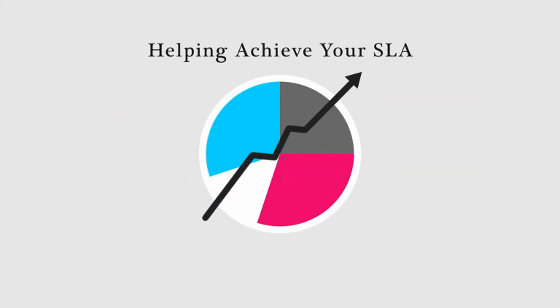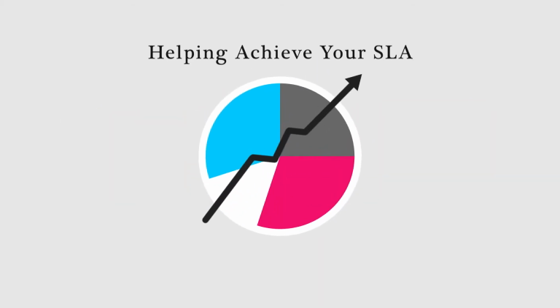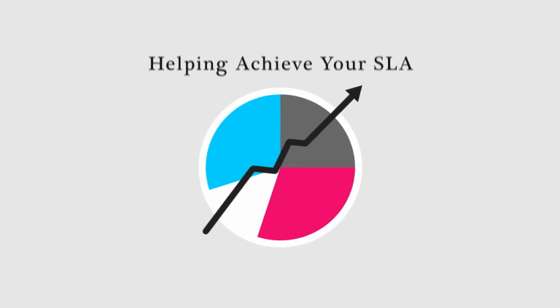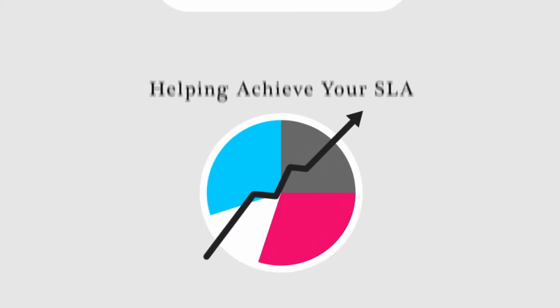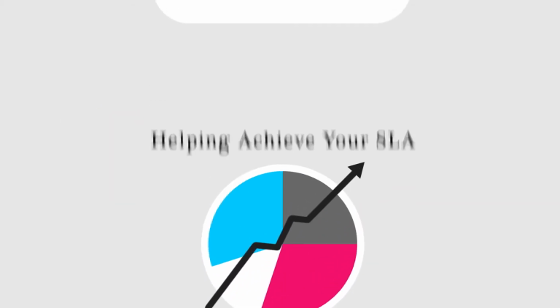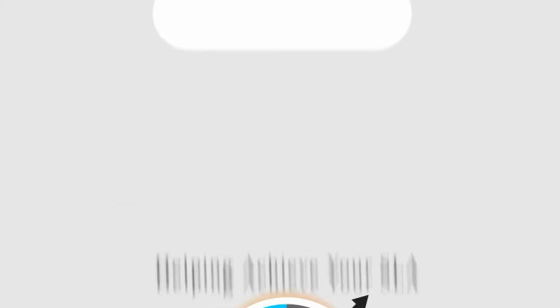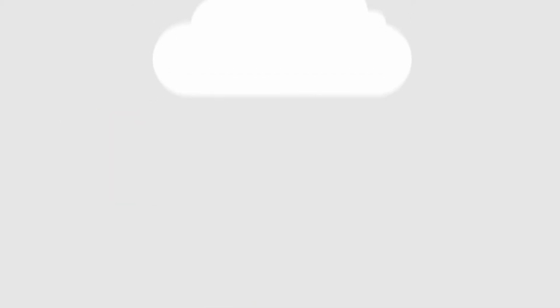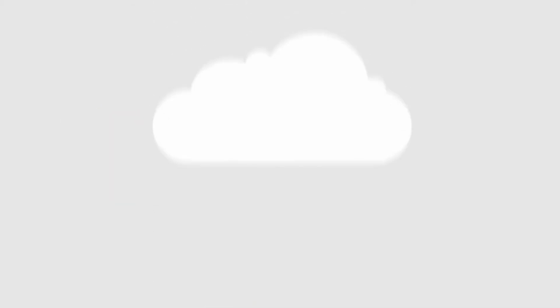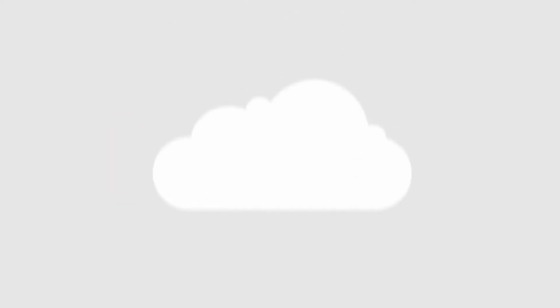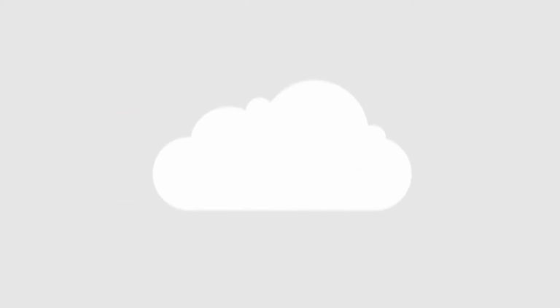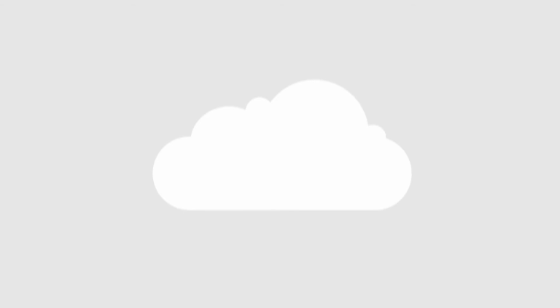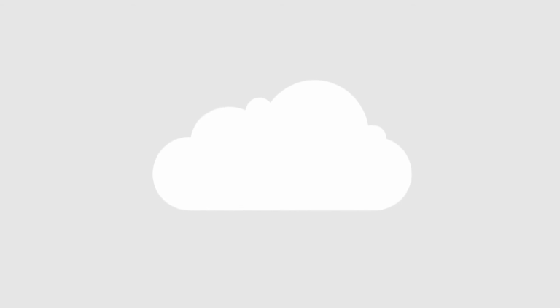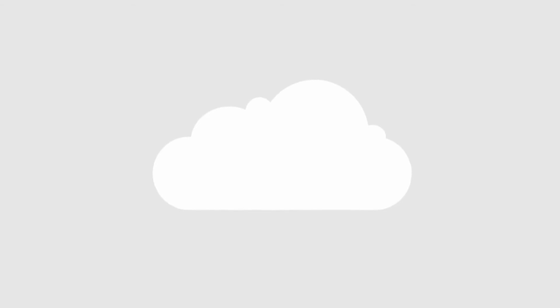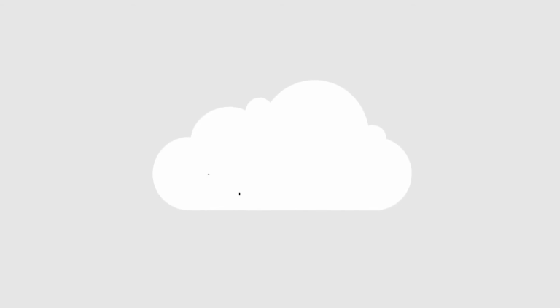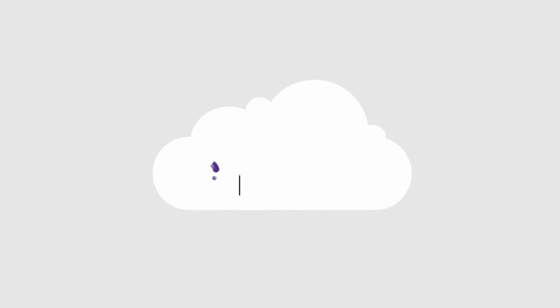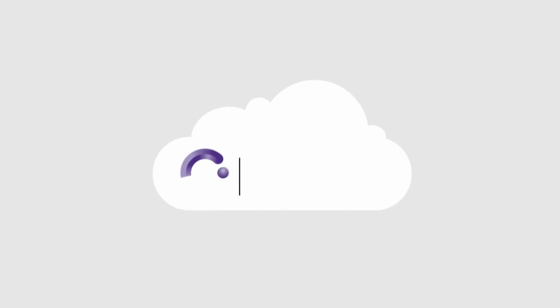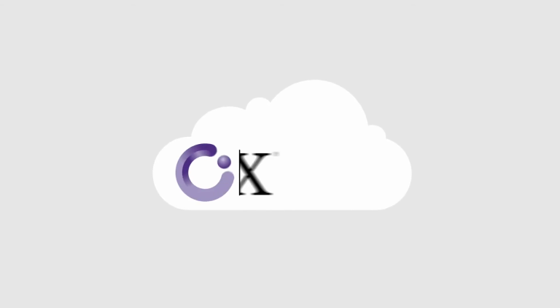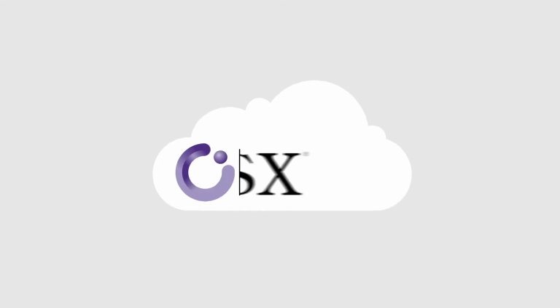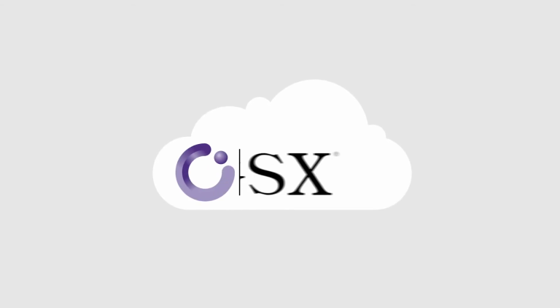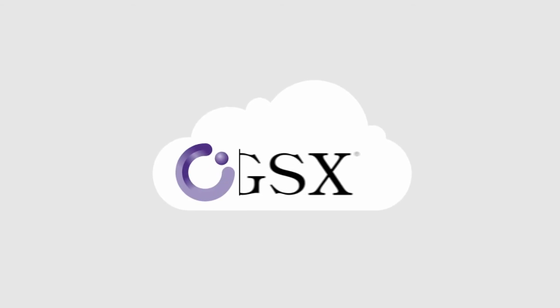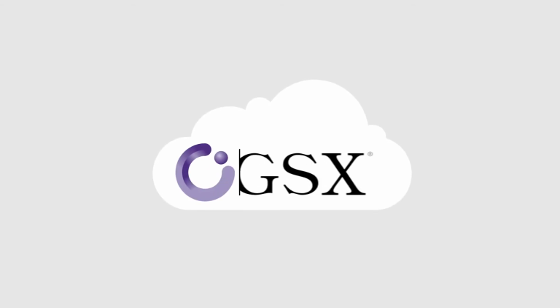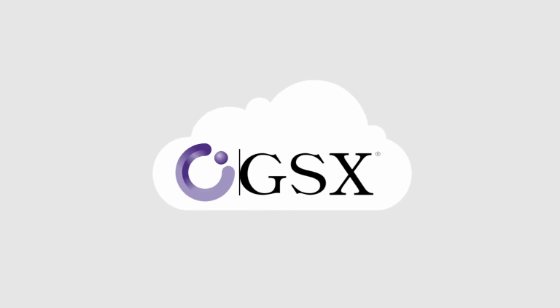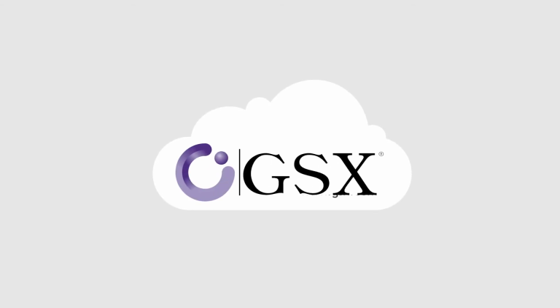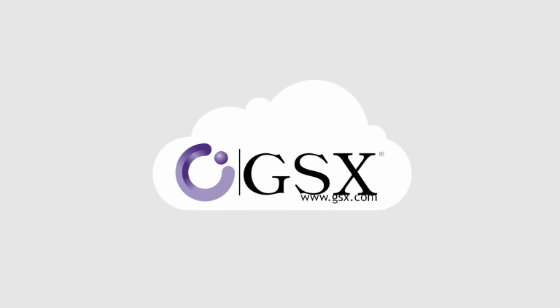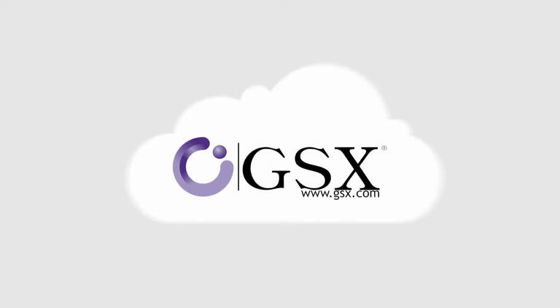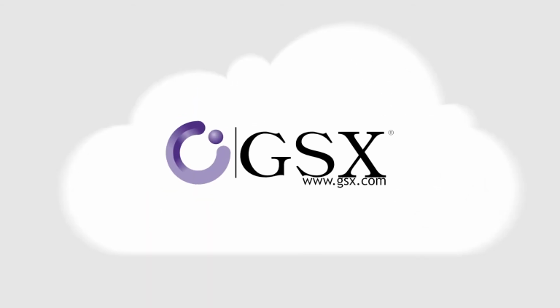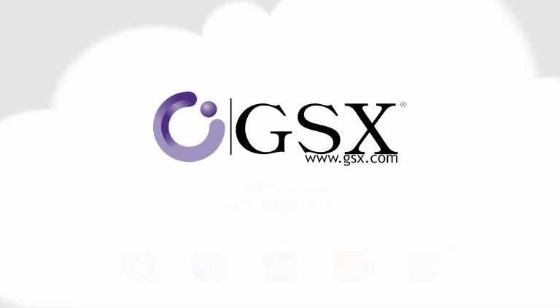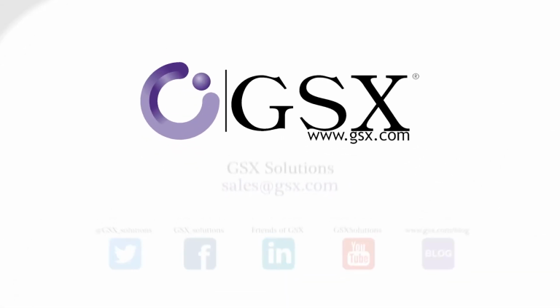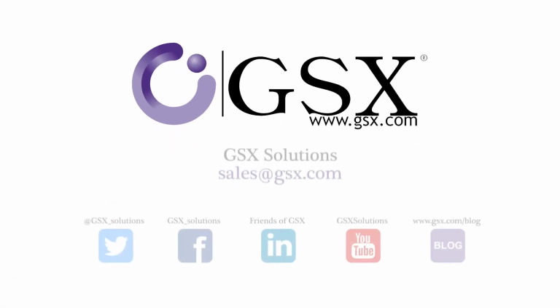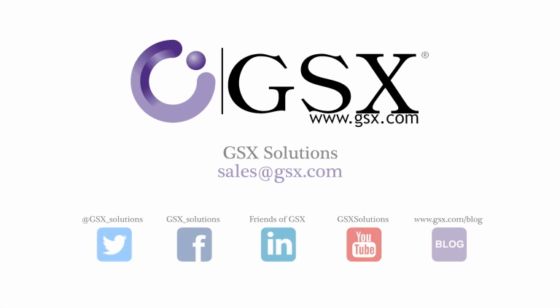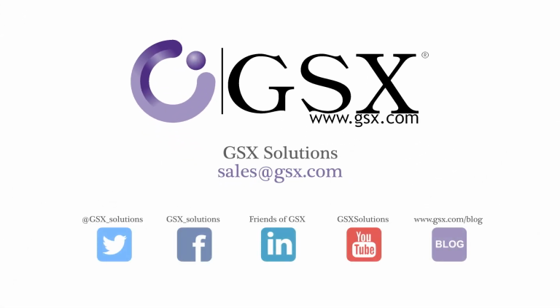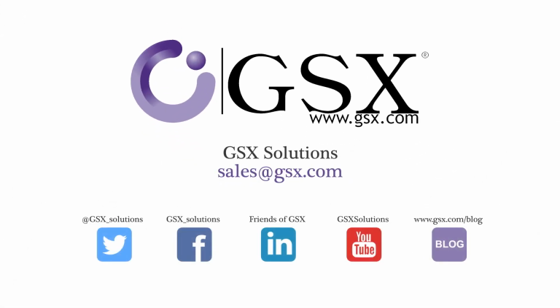Contact us today to find out how GSX Solutions can help you navigate your move to the cloud.